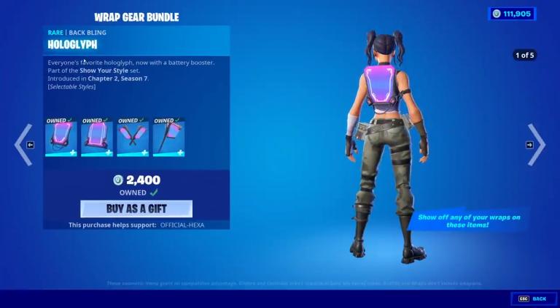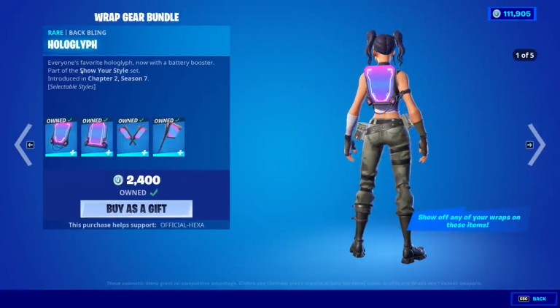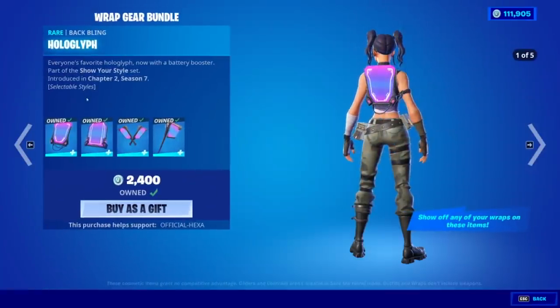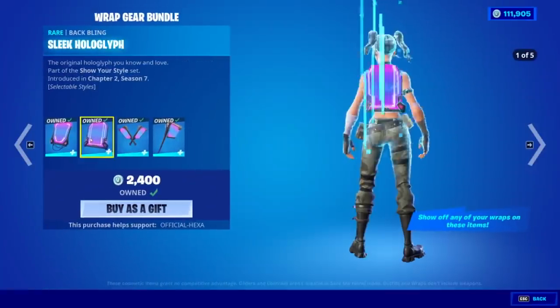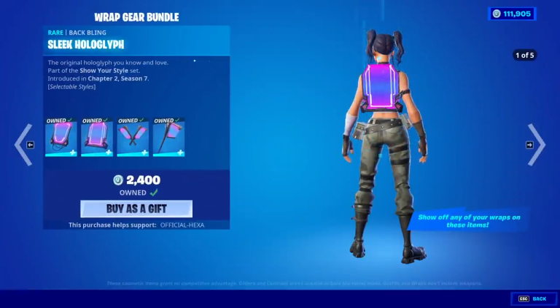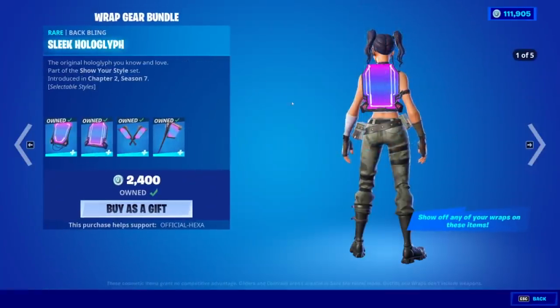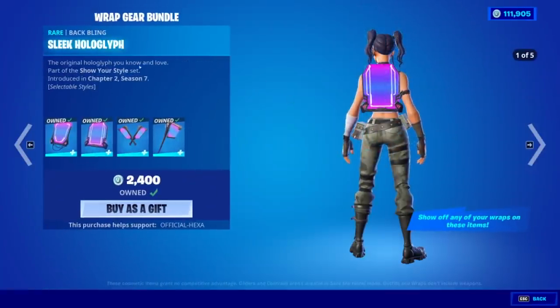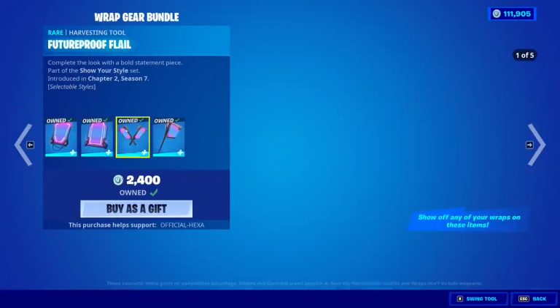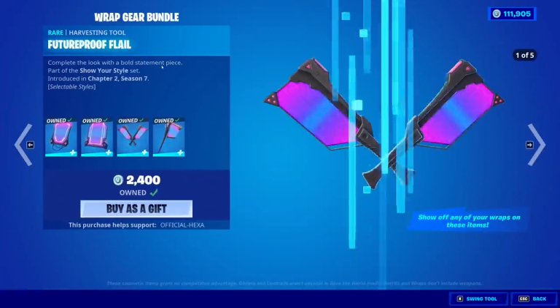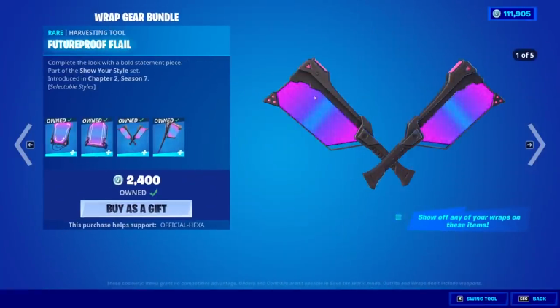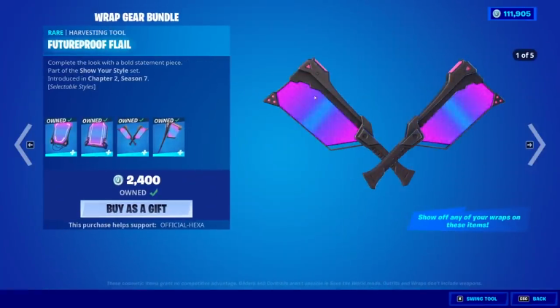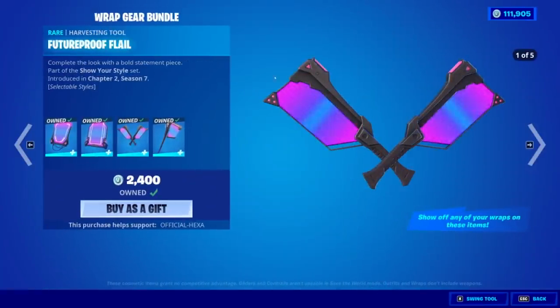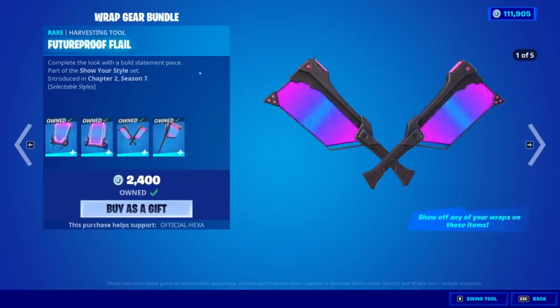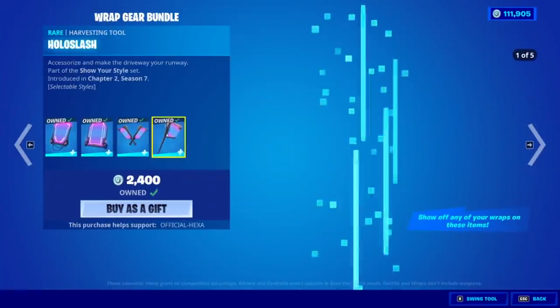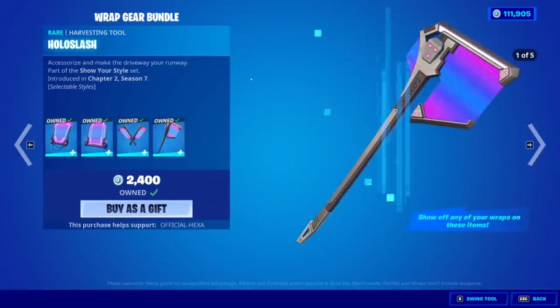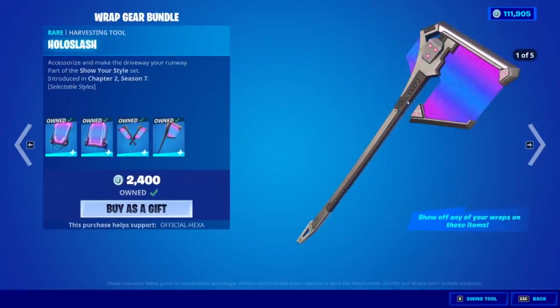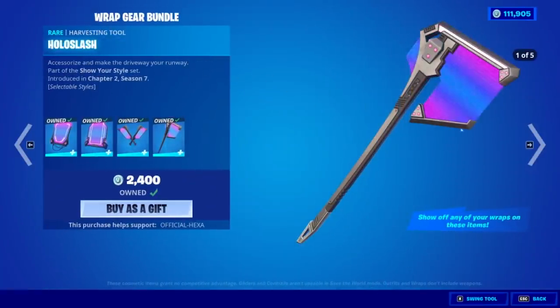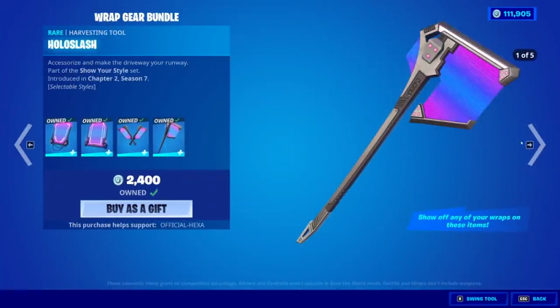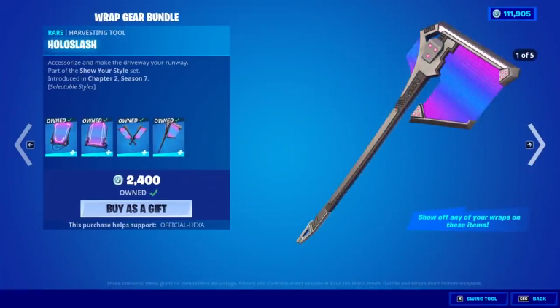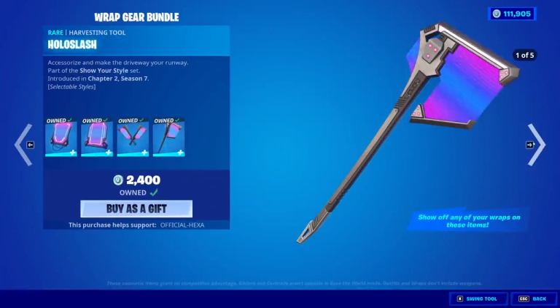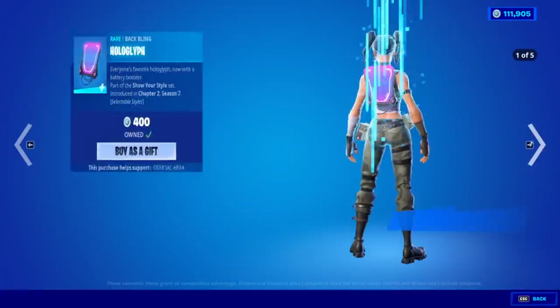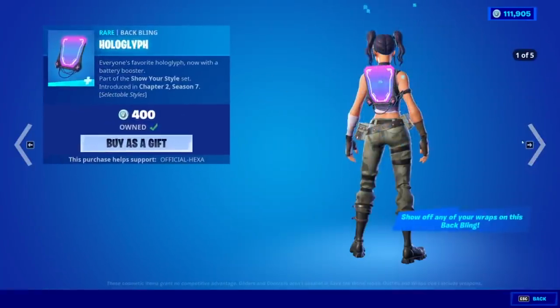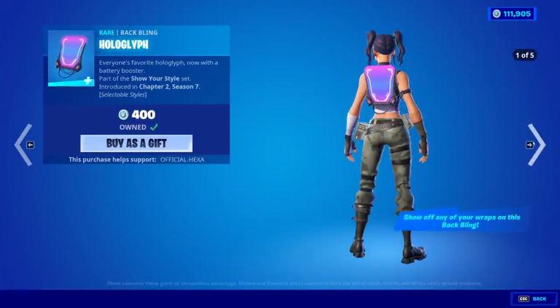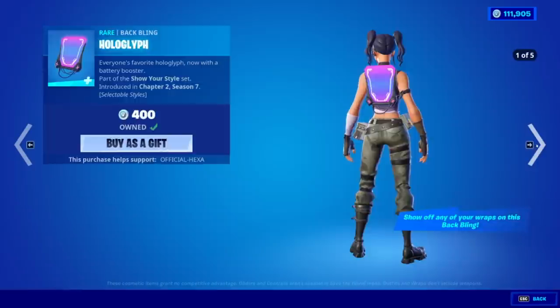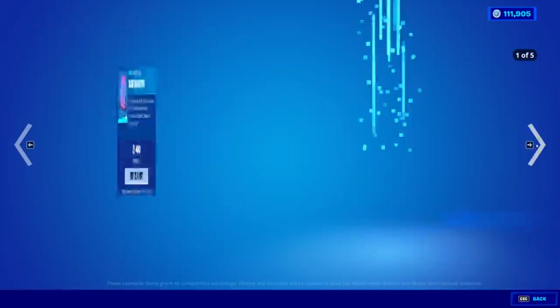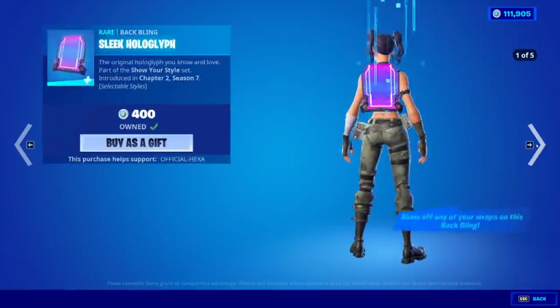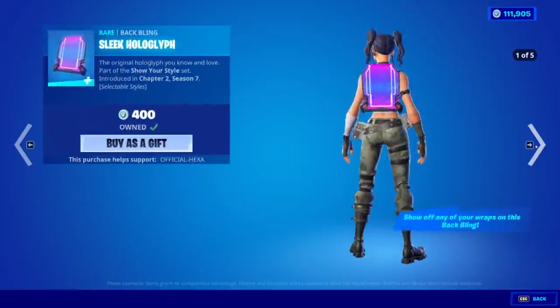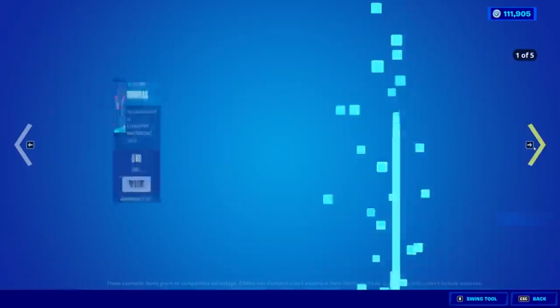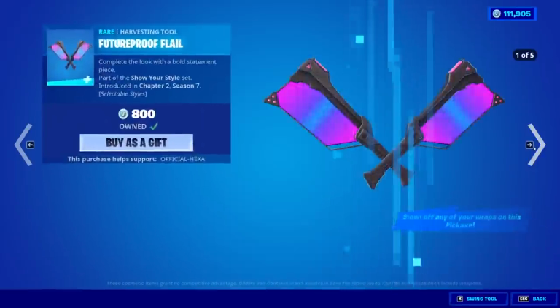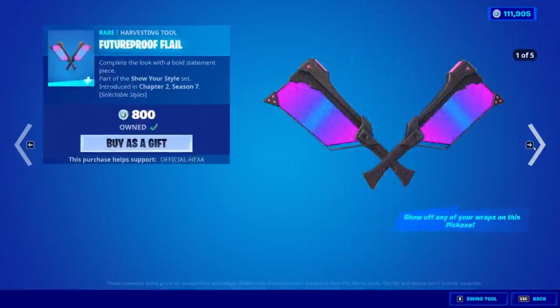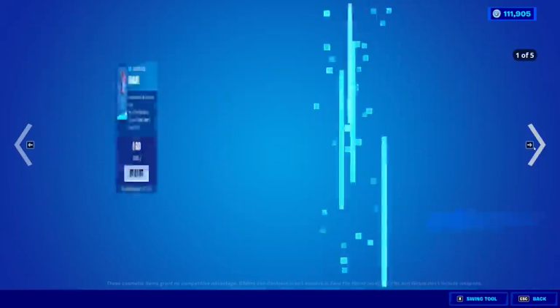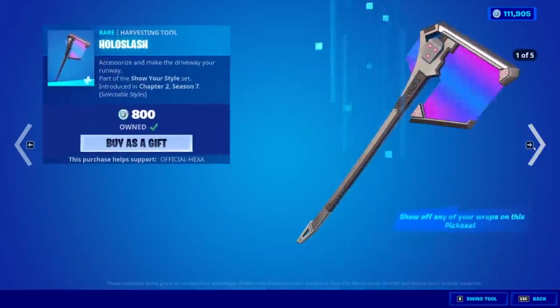Then we have the Hologlyph, the Sleek Hologlyph, the Future Proof Flail, and the Holo Slash Pickaxes and Back Blings. And you can get them all separate if you would like to.